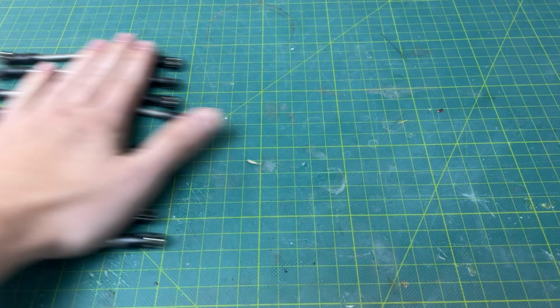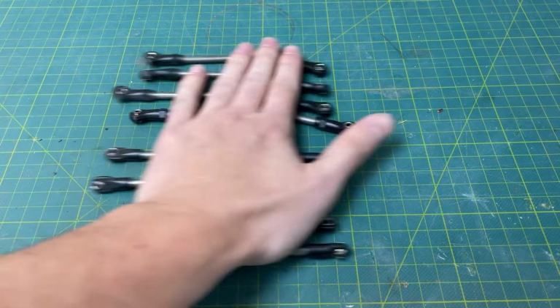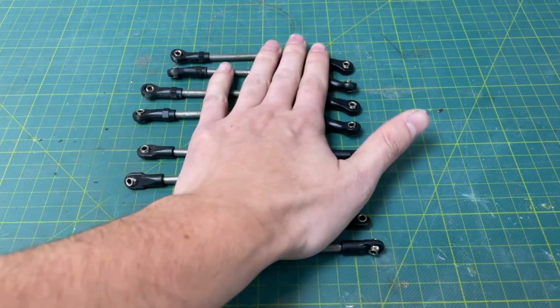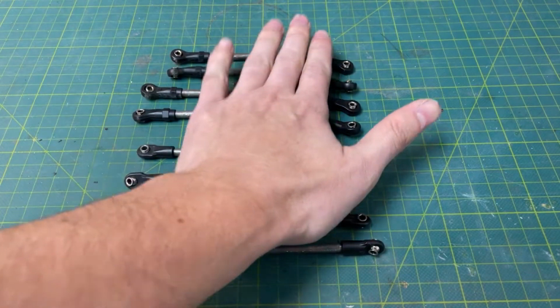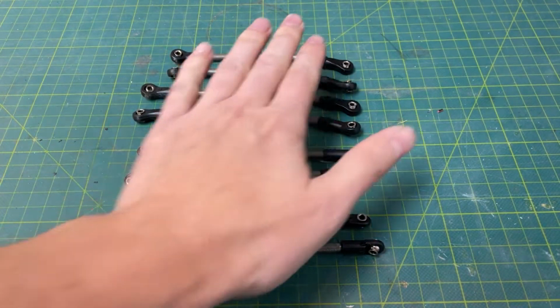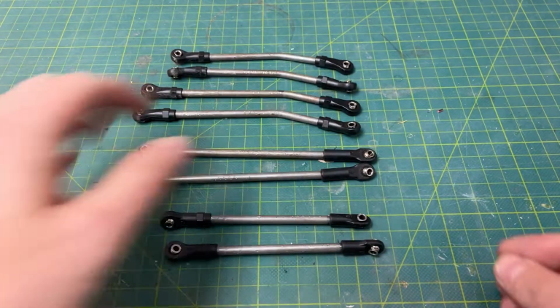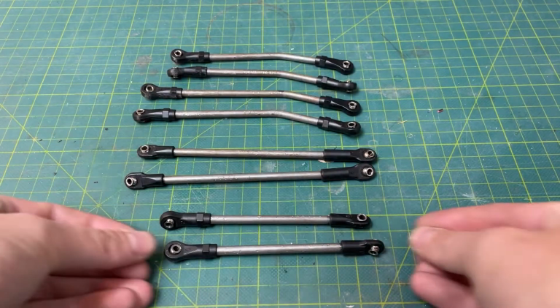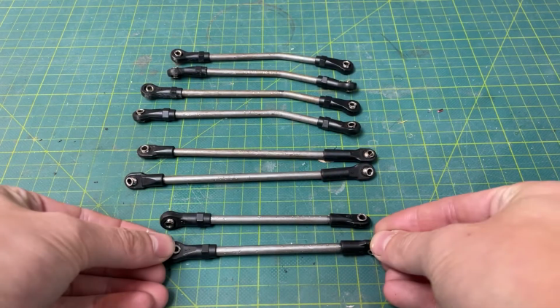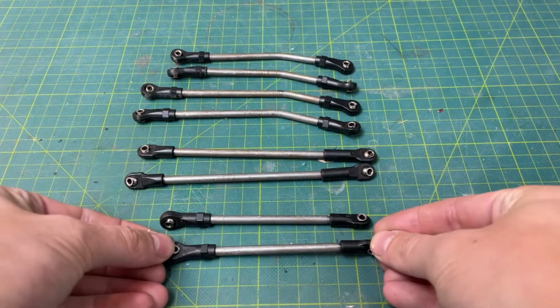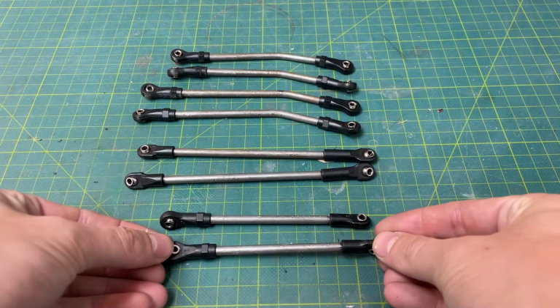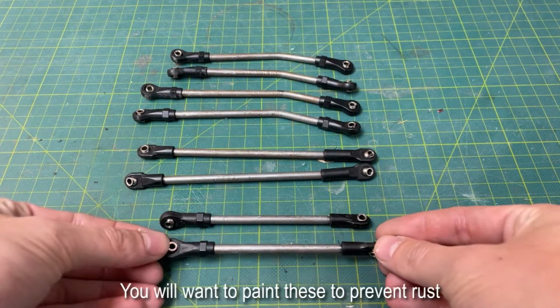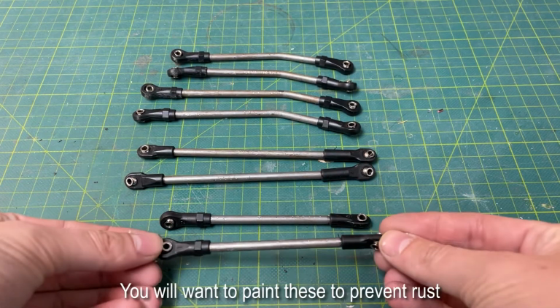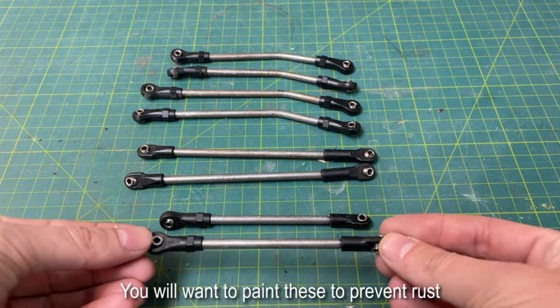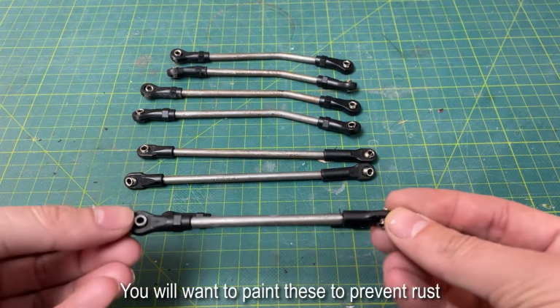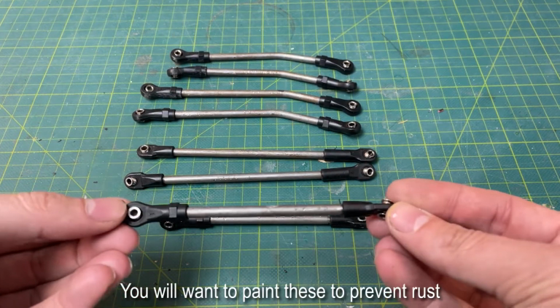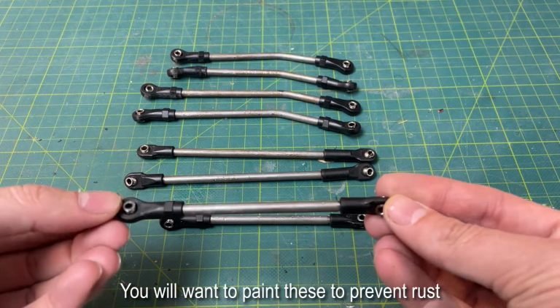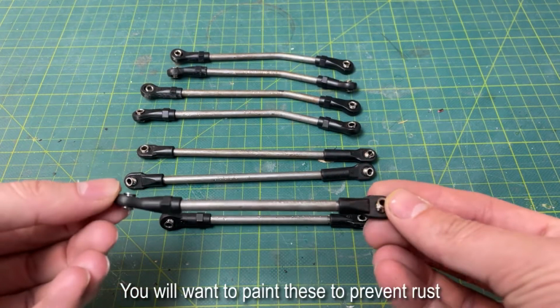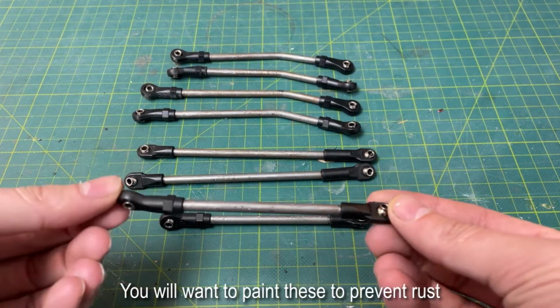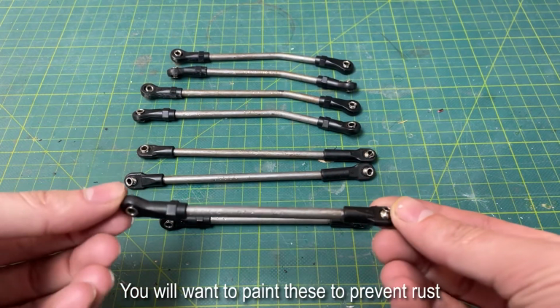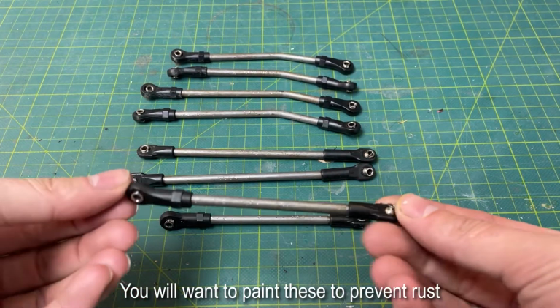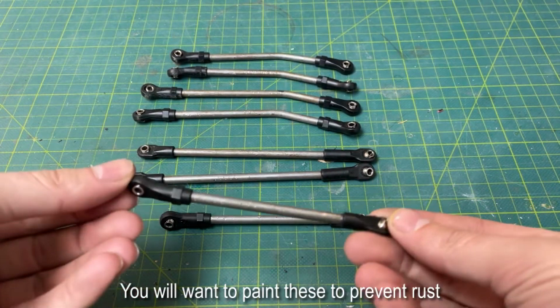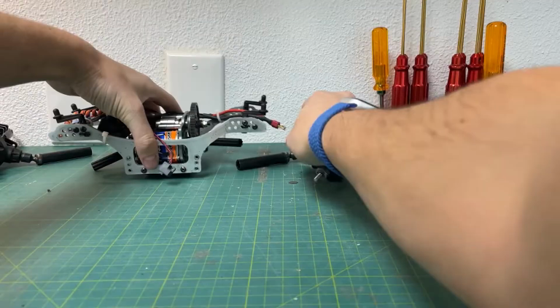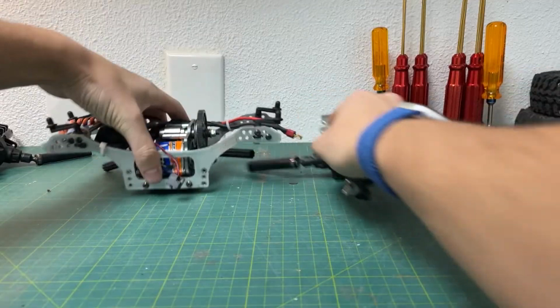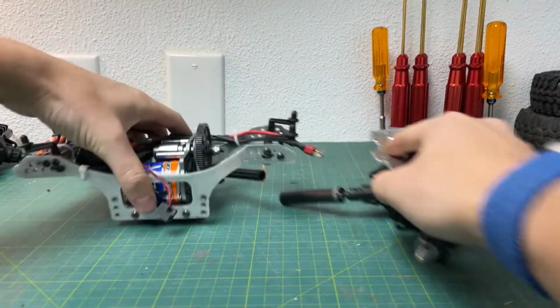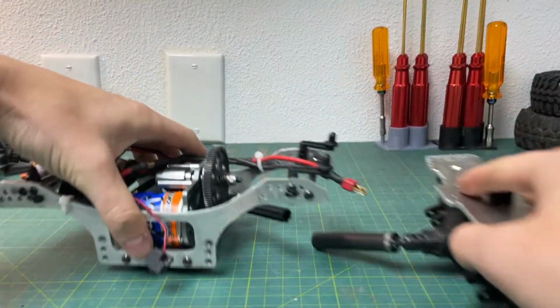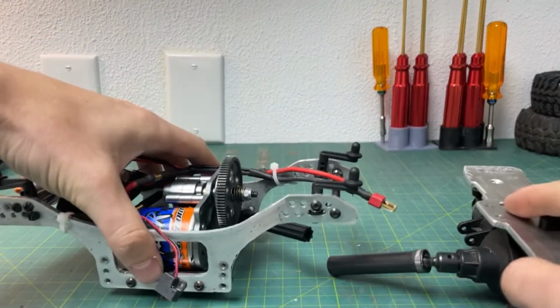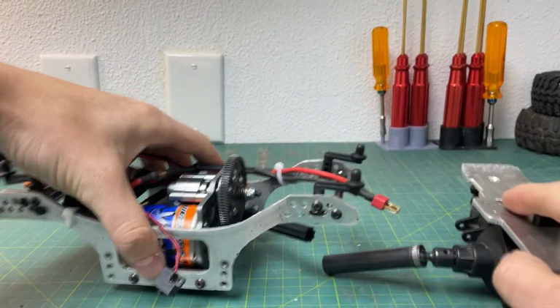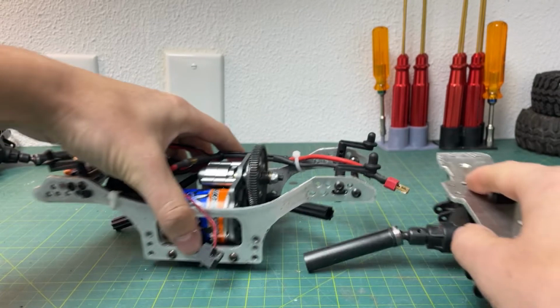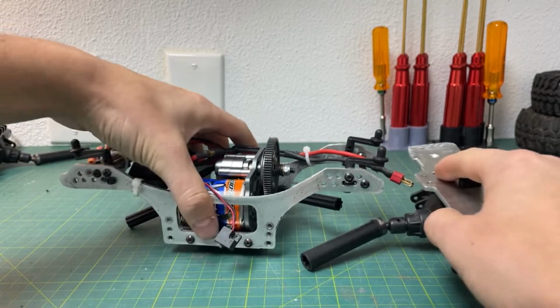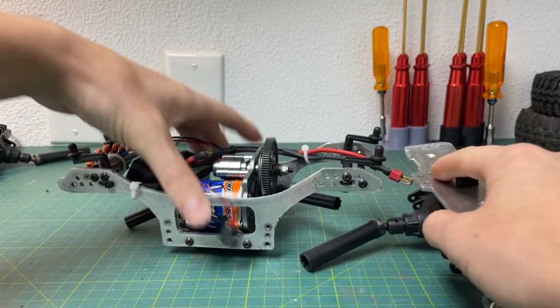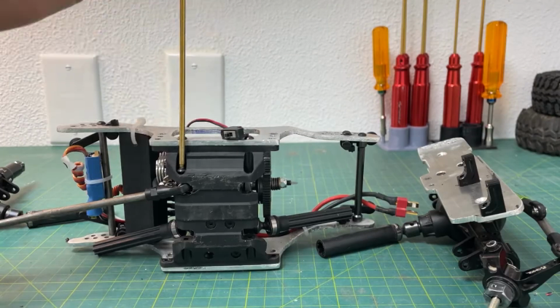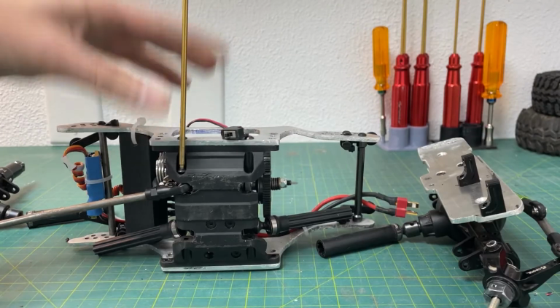And there you have it — there's a full set of links. I repeated the exact same process for the upper ones, just didn't put the bend in them.